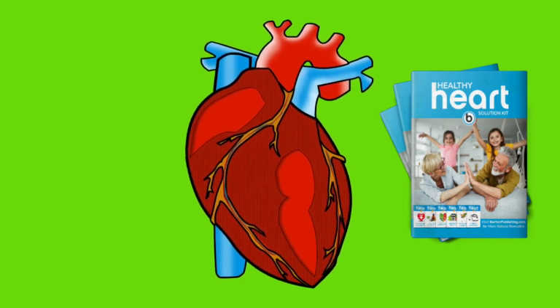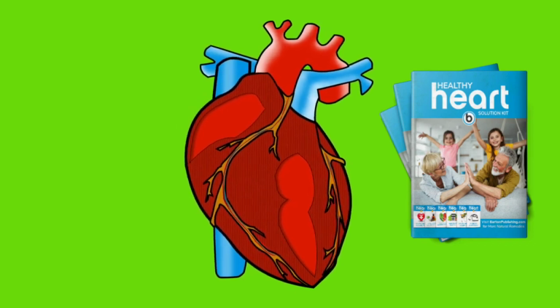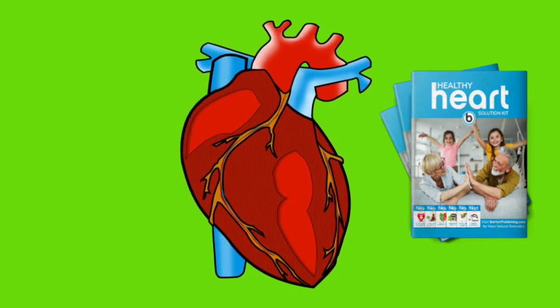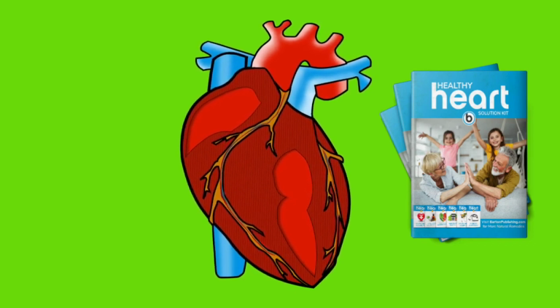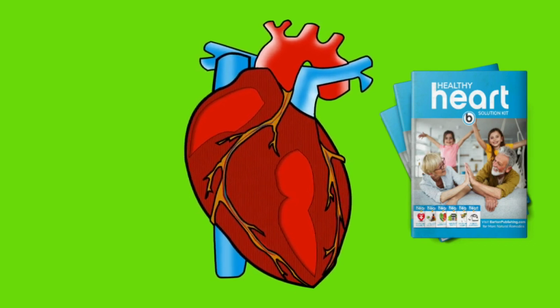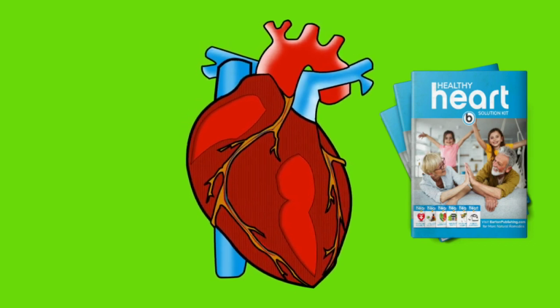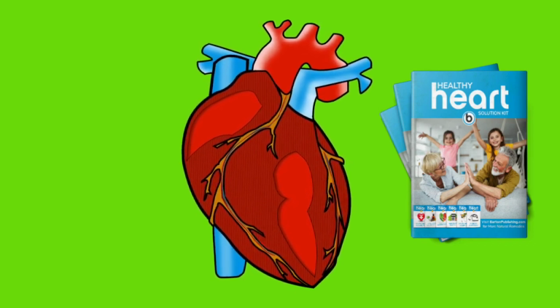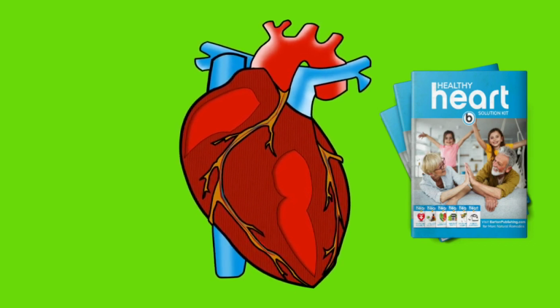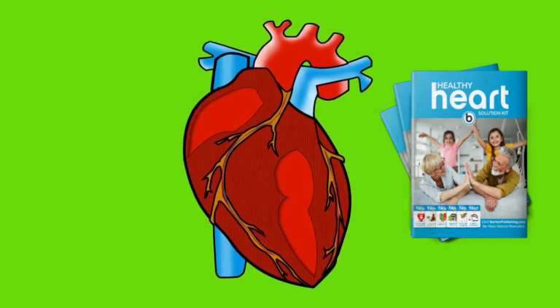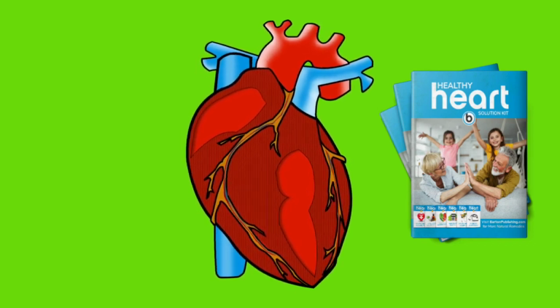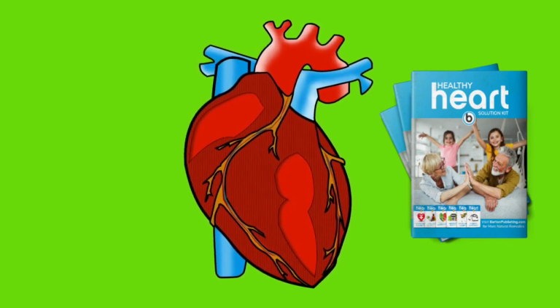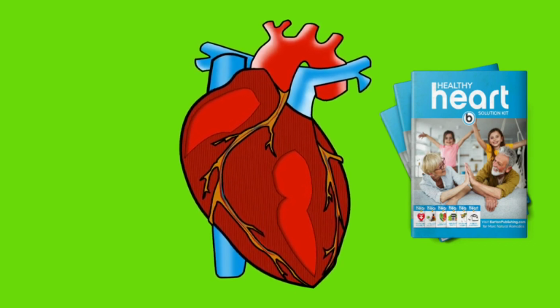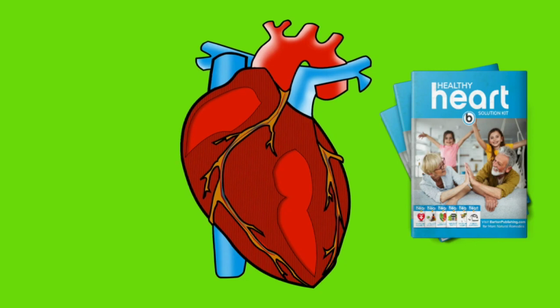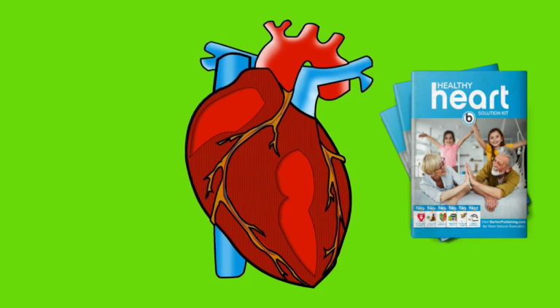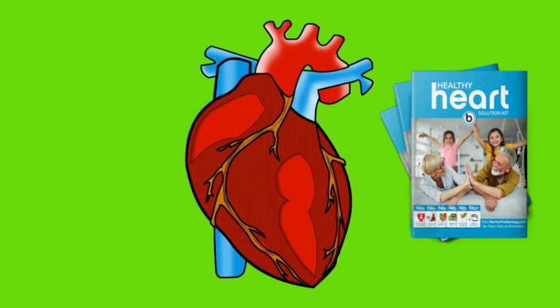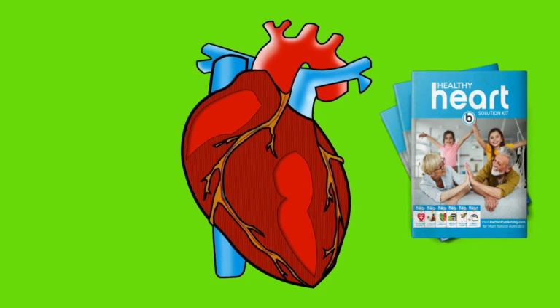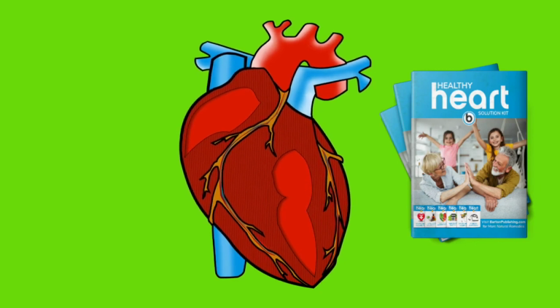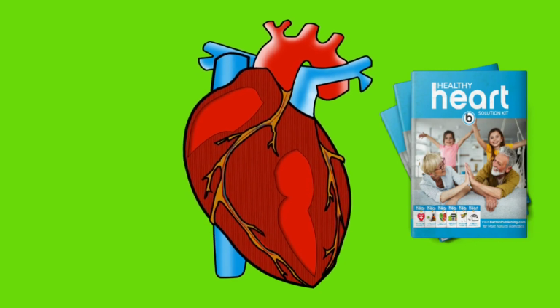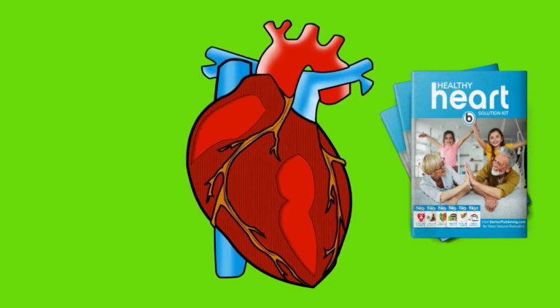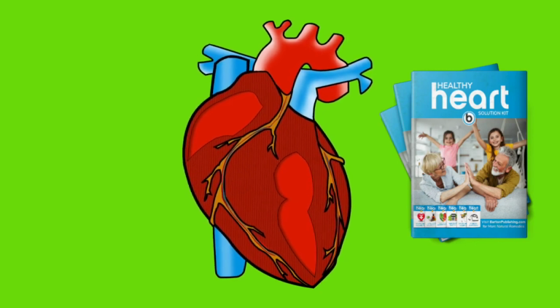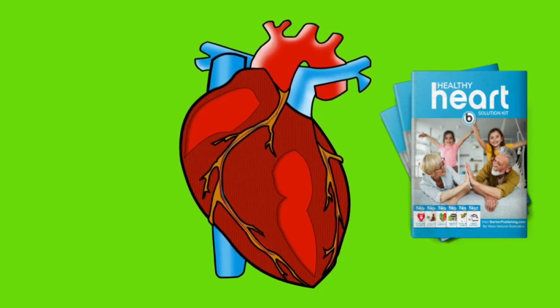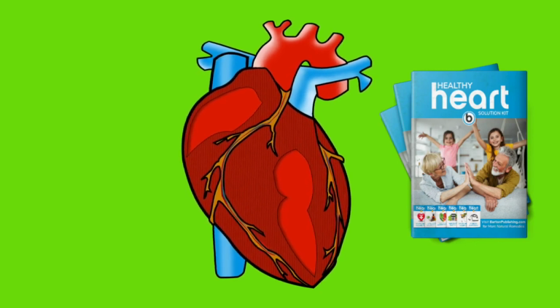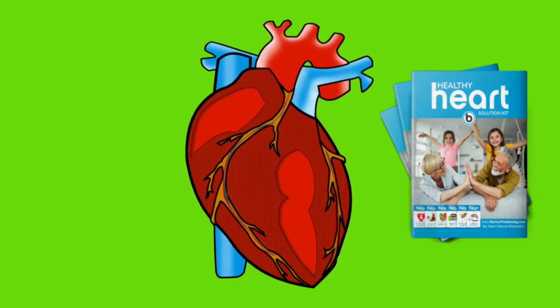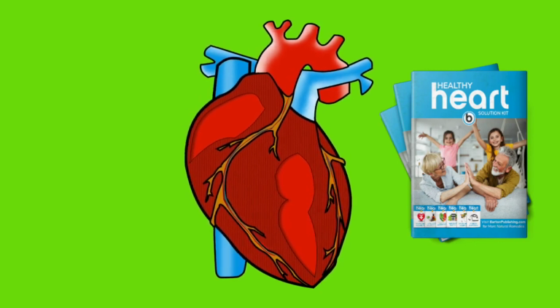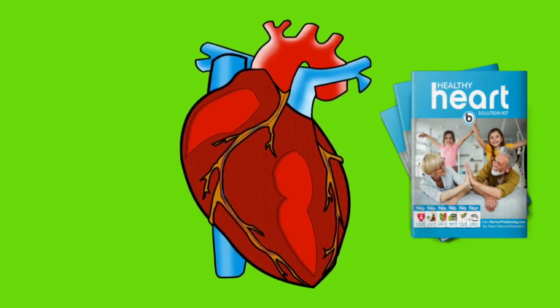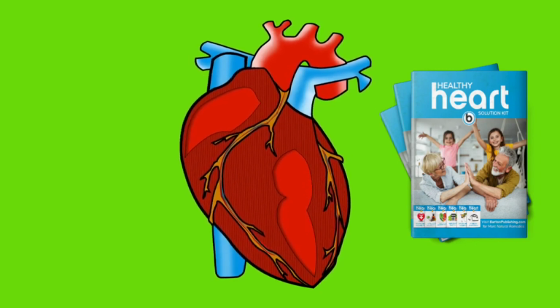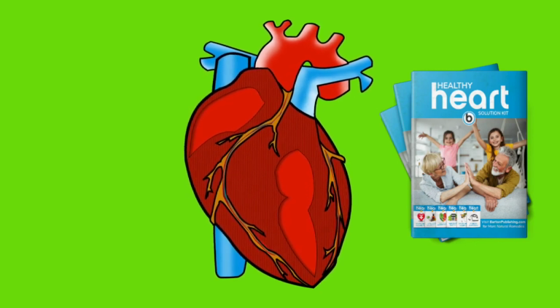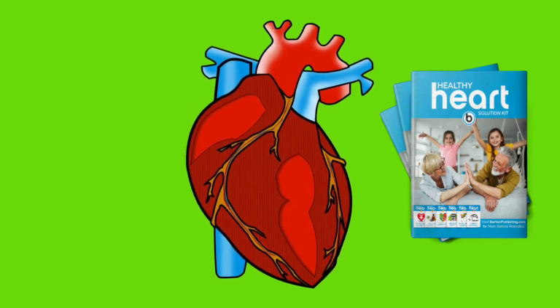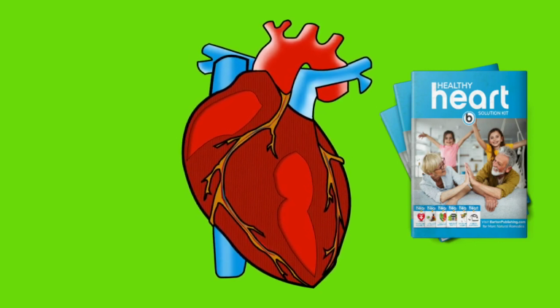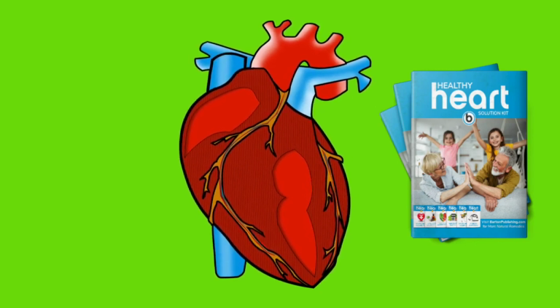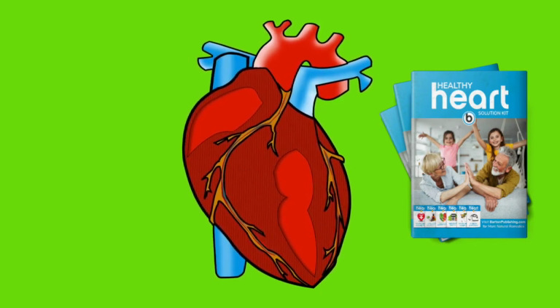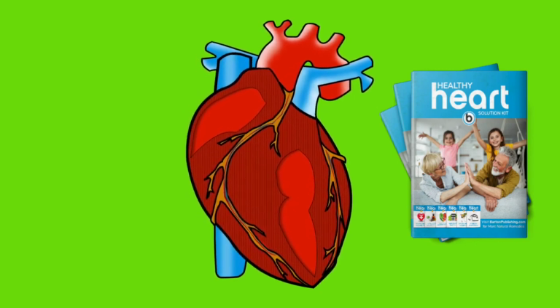For more details on the Healthy Heart Solution Kit, you can visit the official website in the first comment.